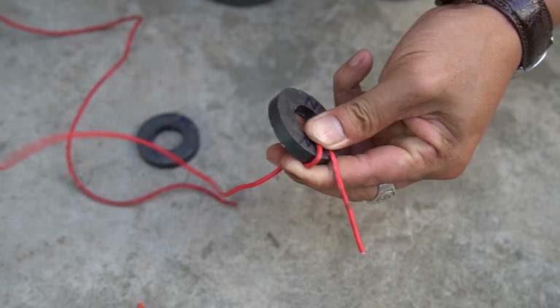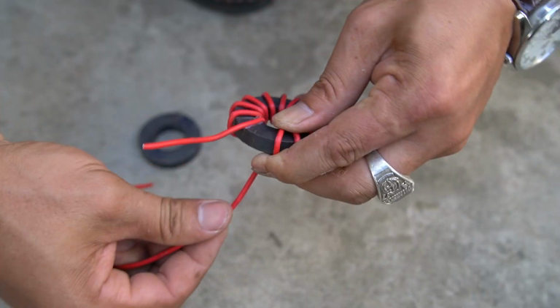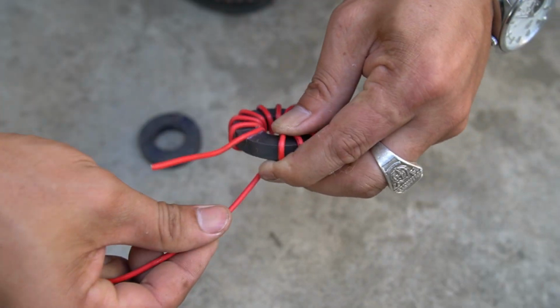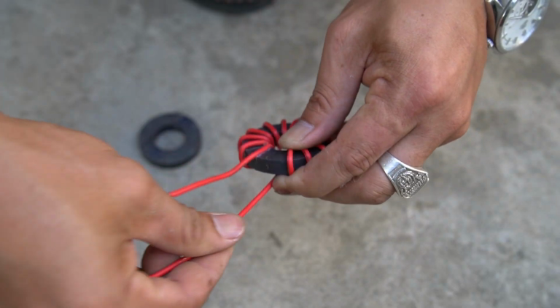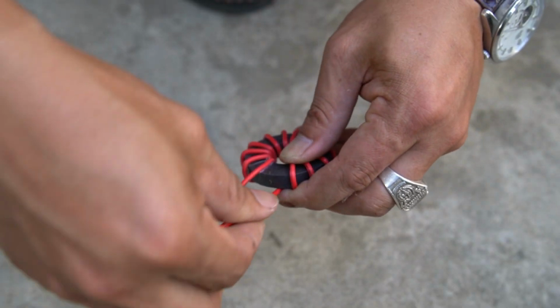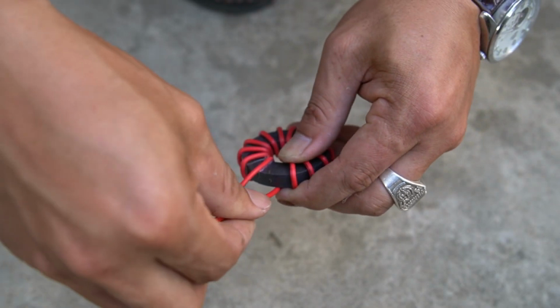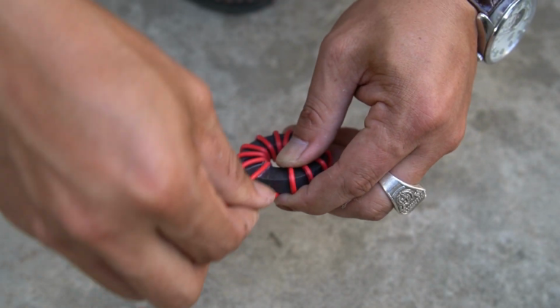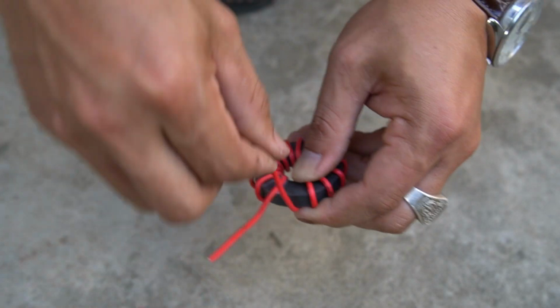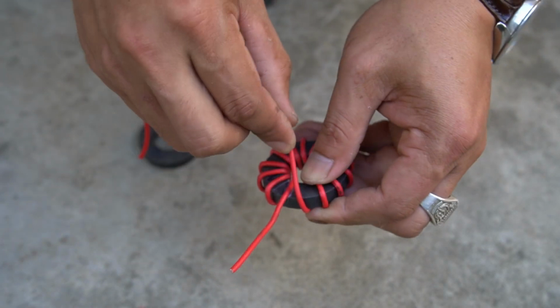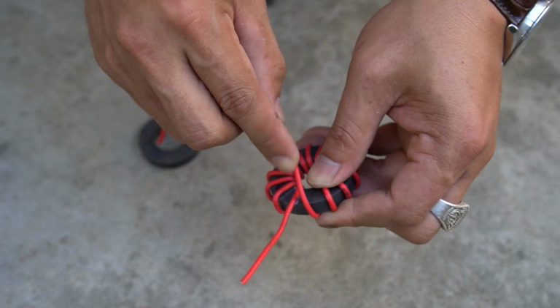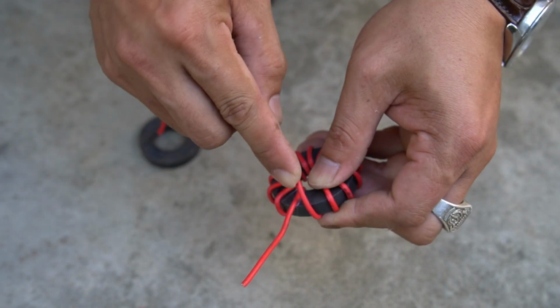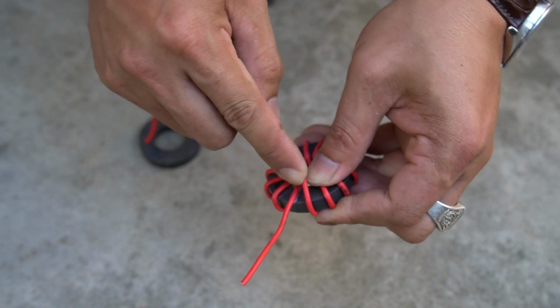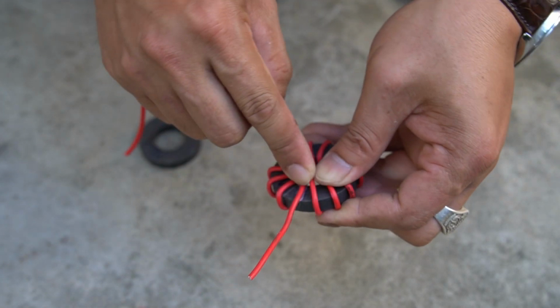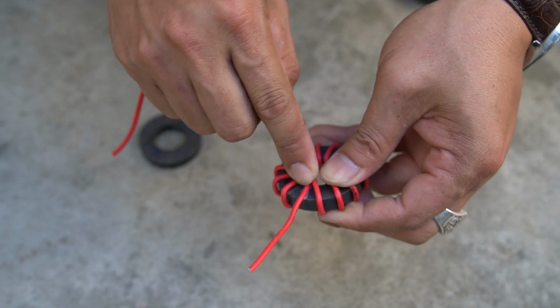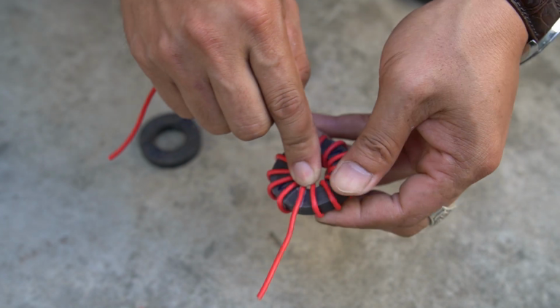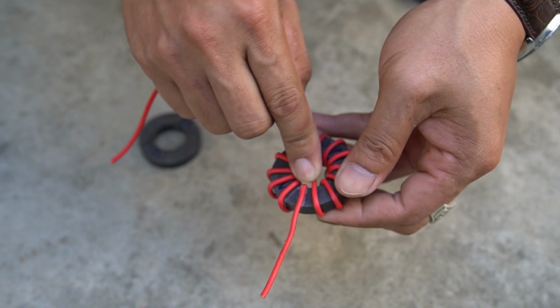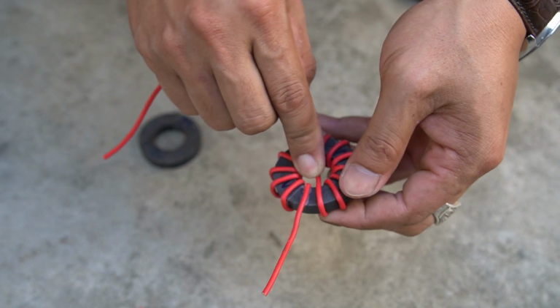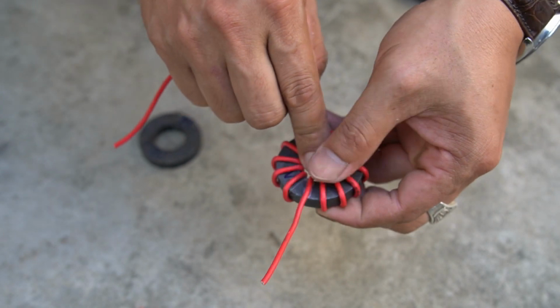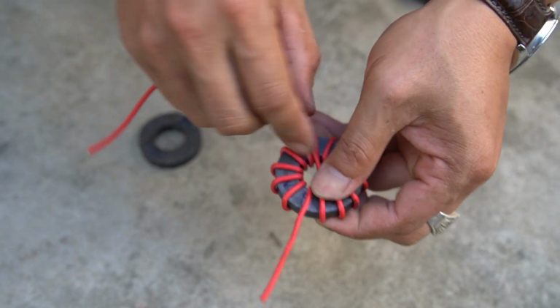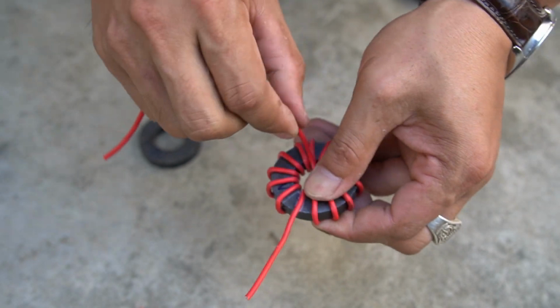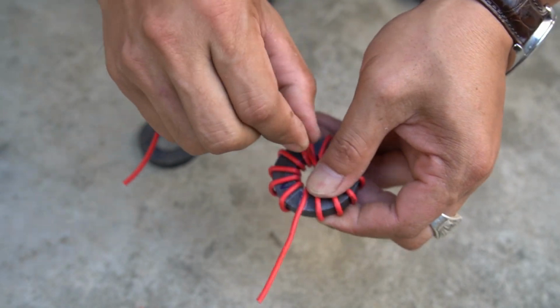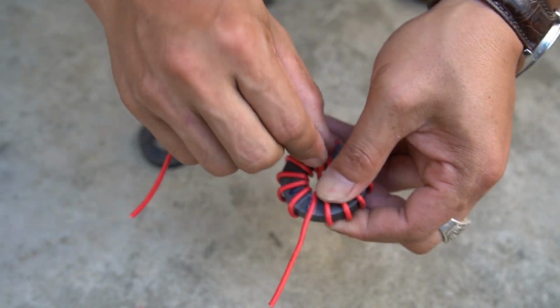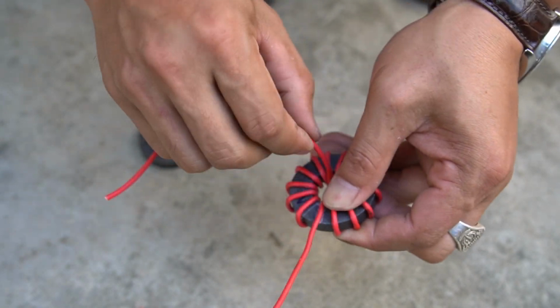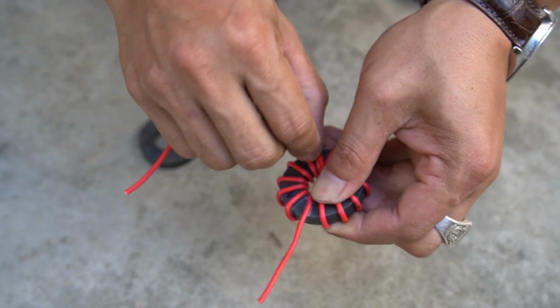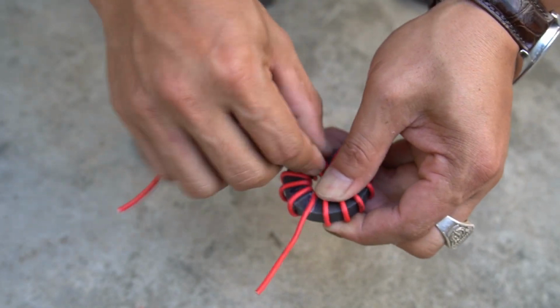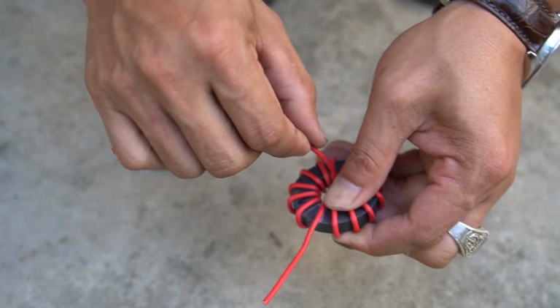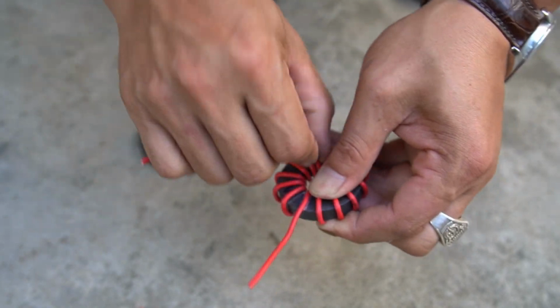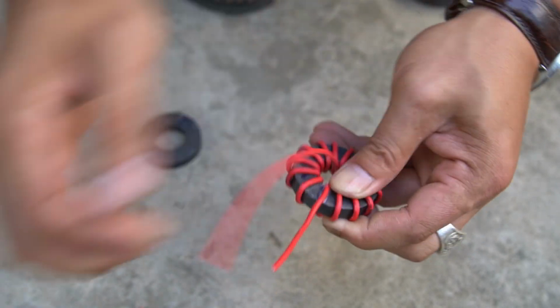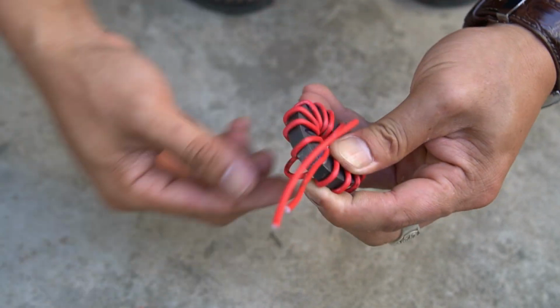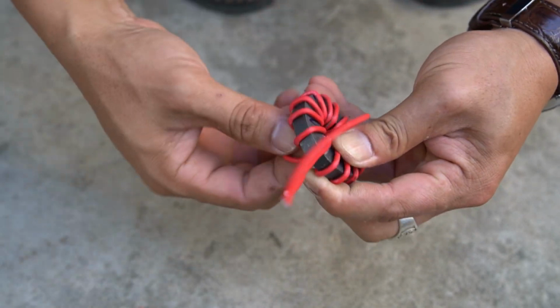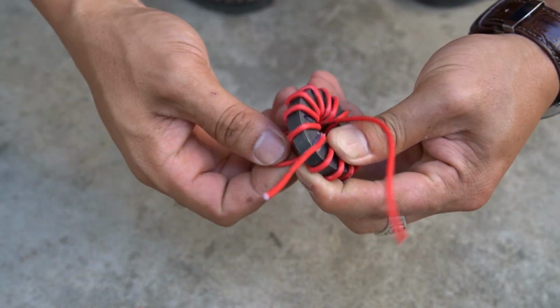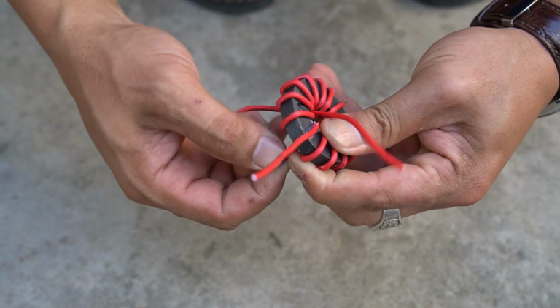Next, I used a piece of wire with a diameter of 2mm and wrapped it around the available magnet.